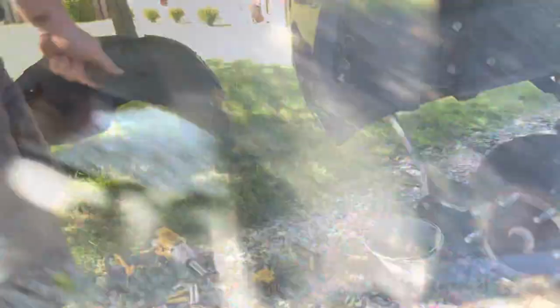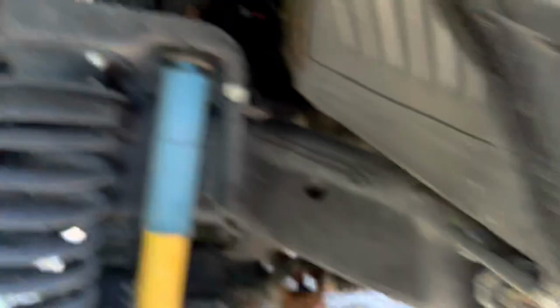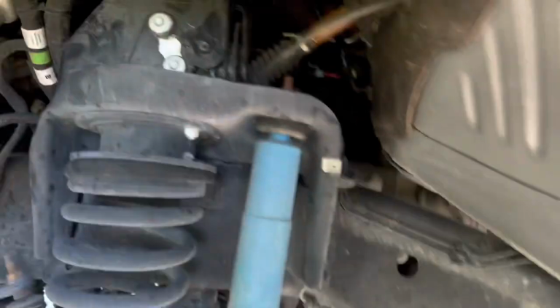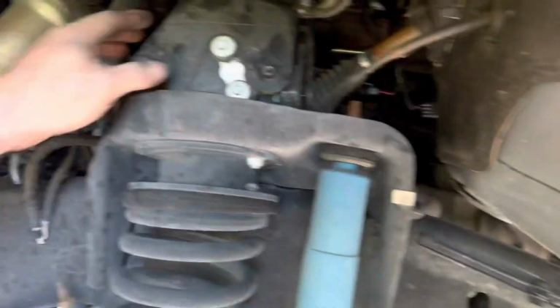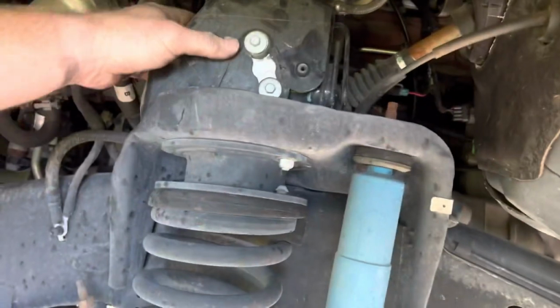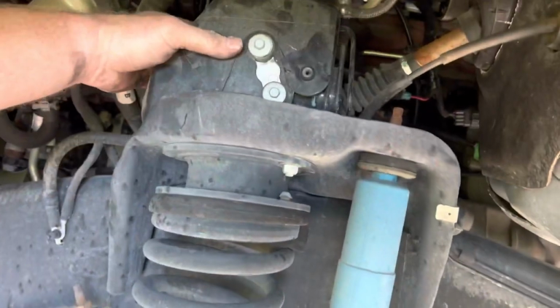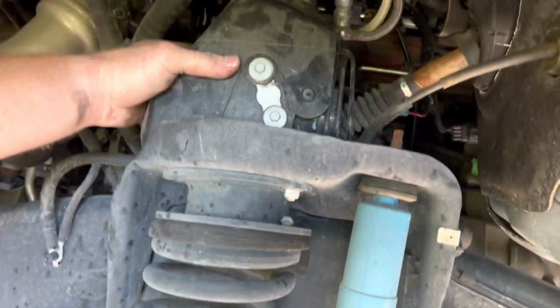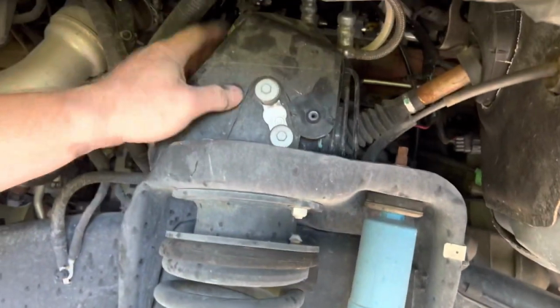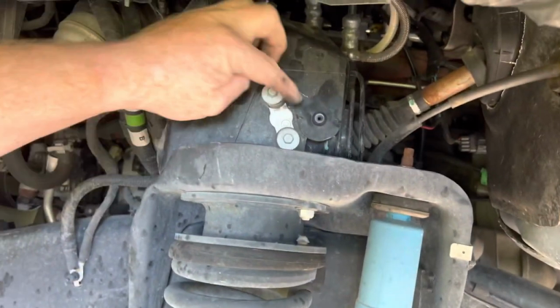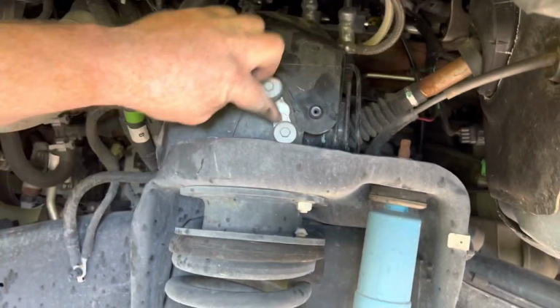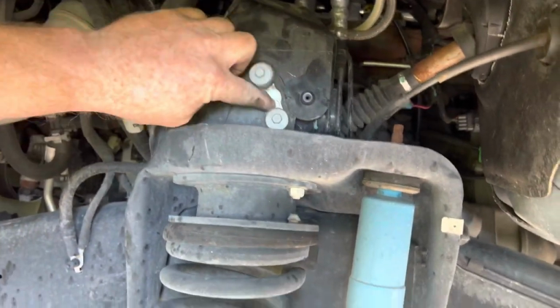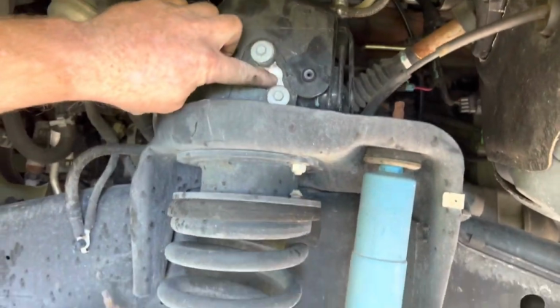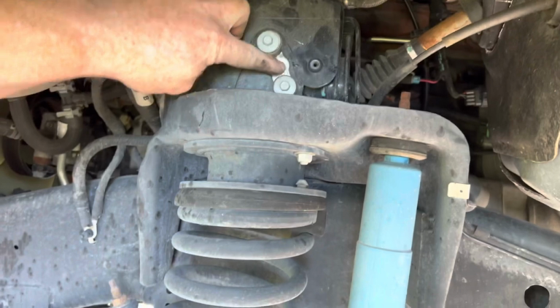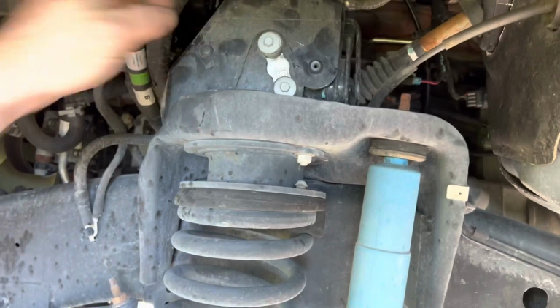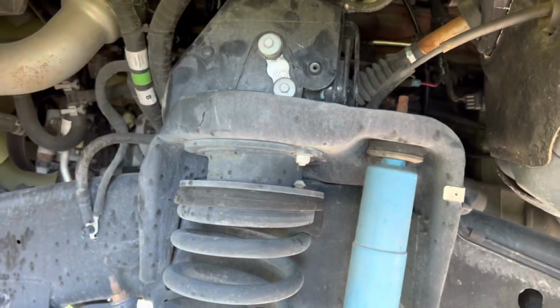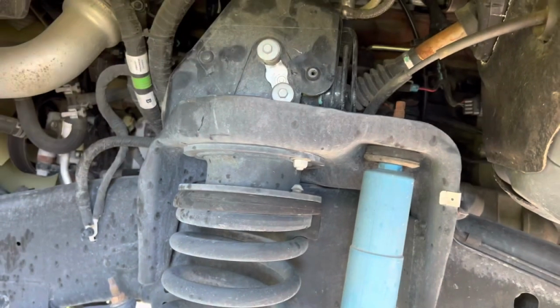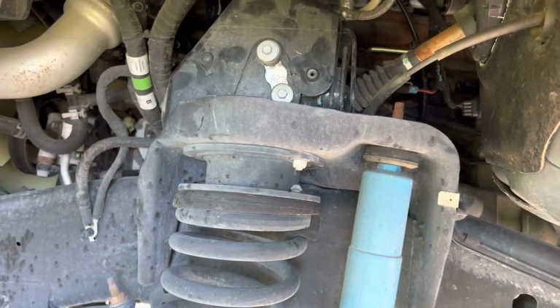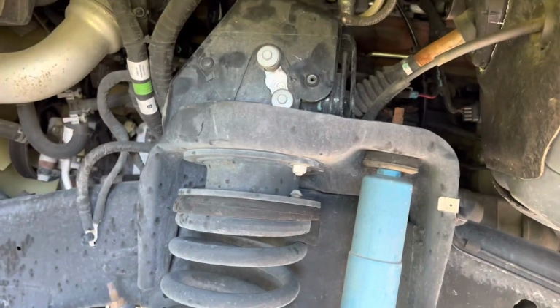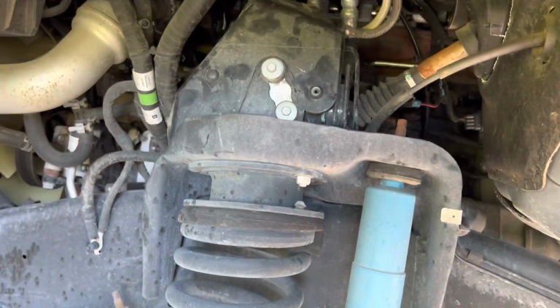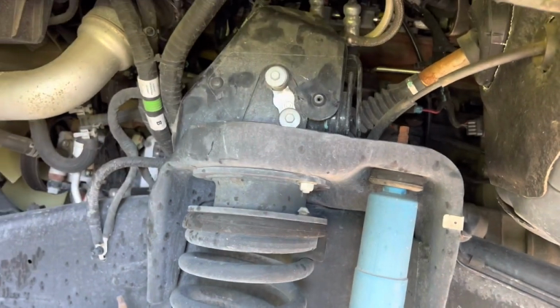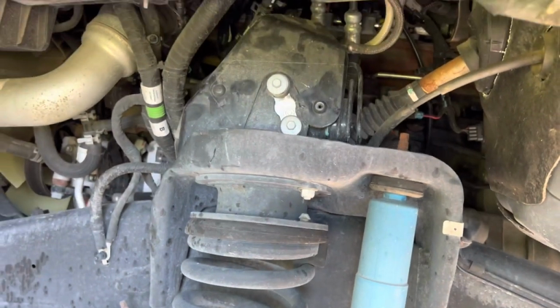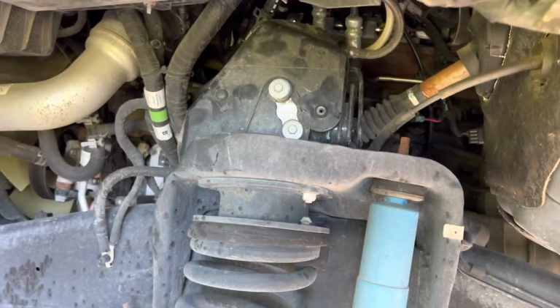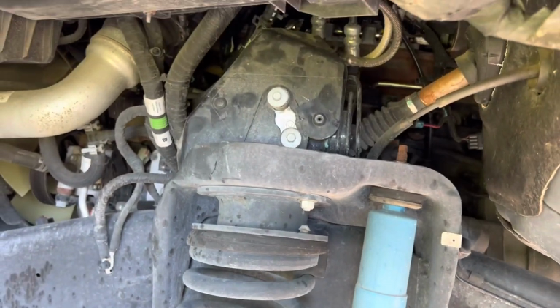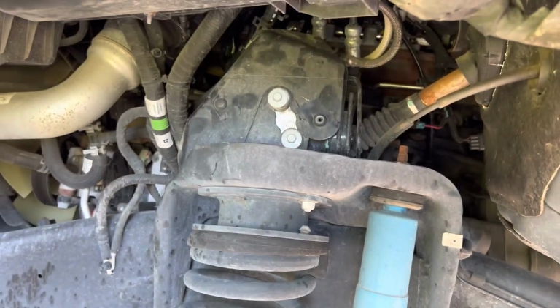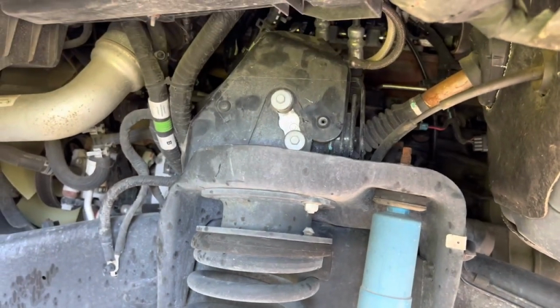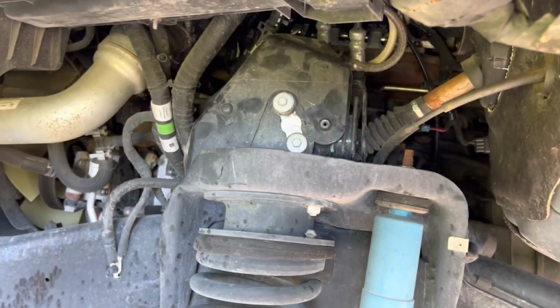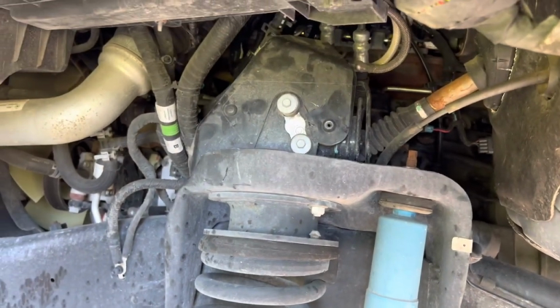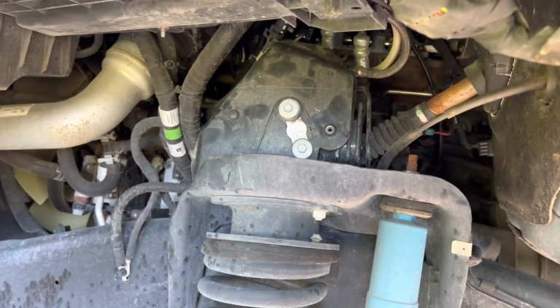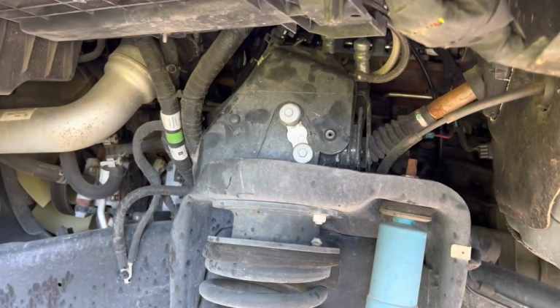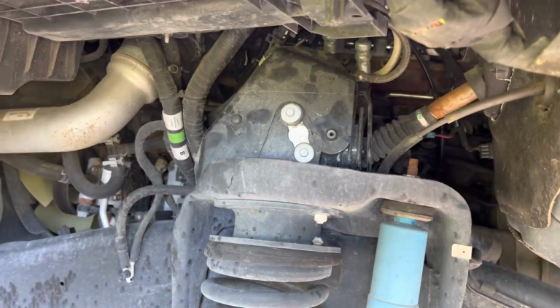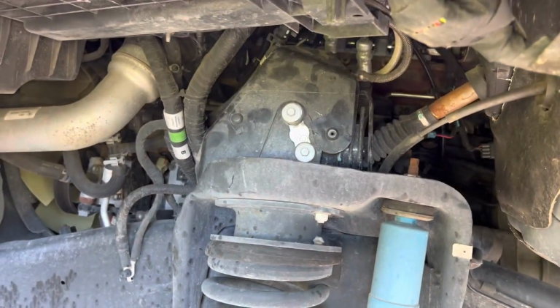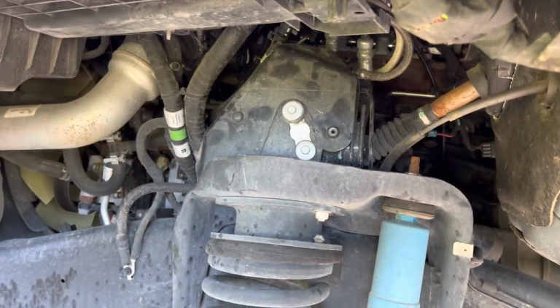The part we're after is right there — that block. And what is the thing called again? The hydraulic control unit.